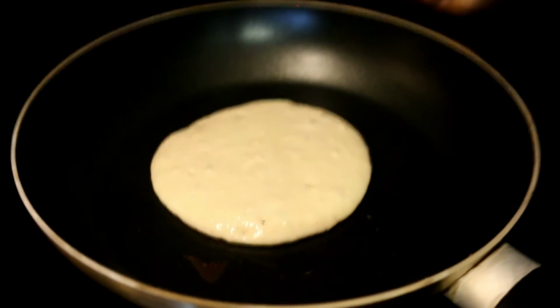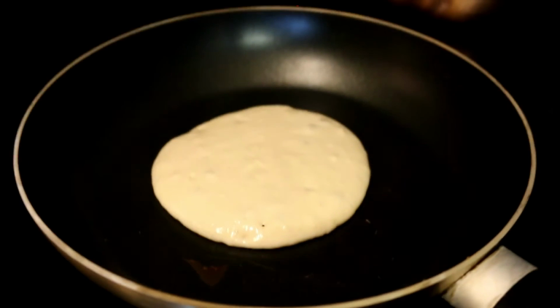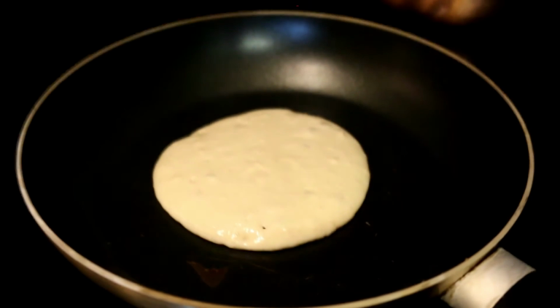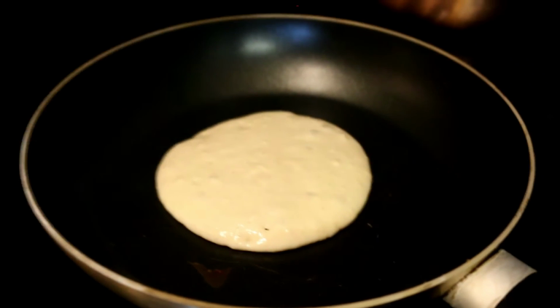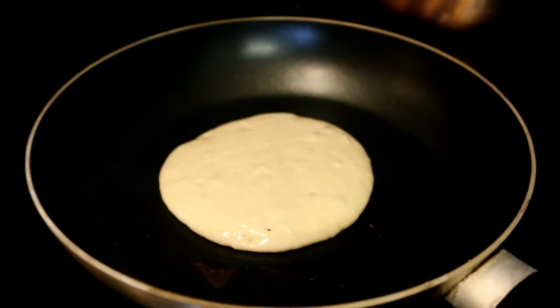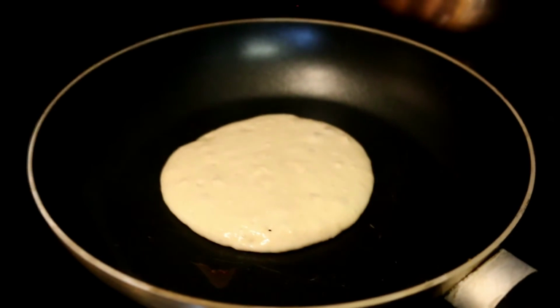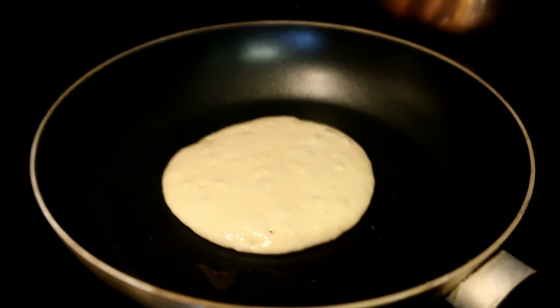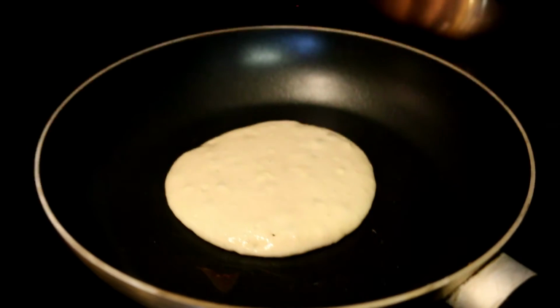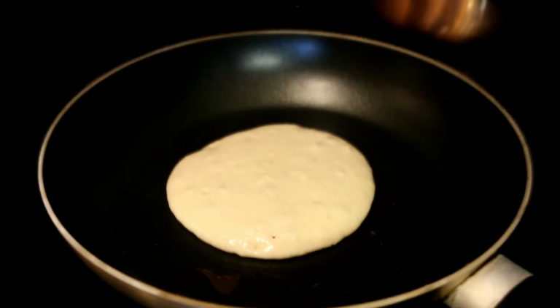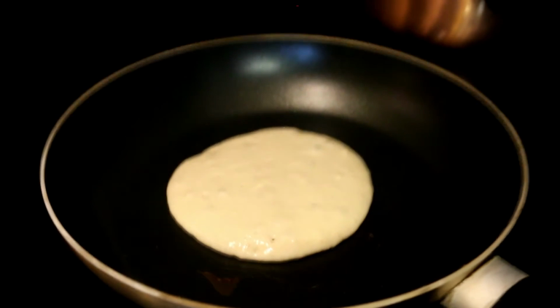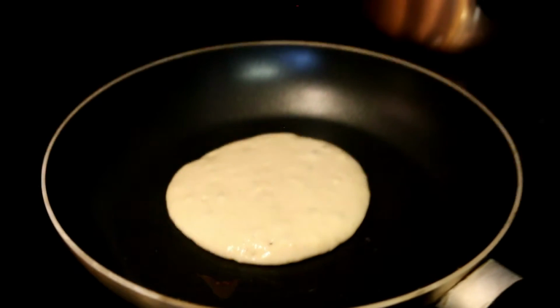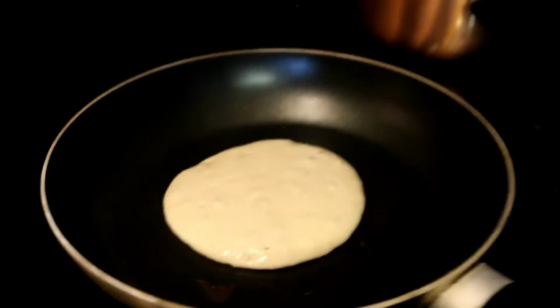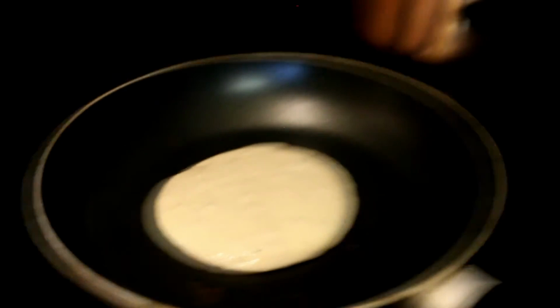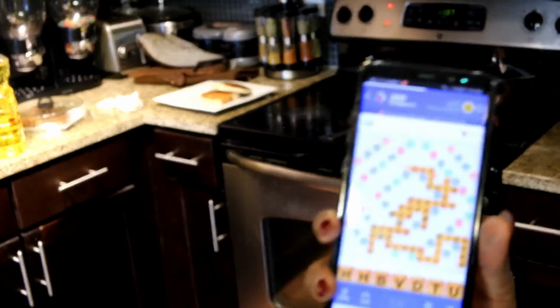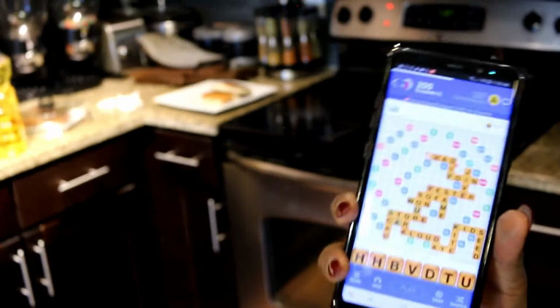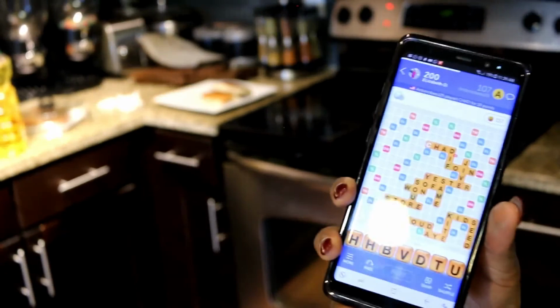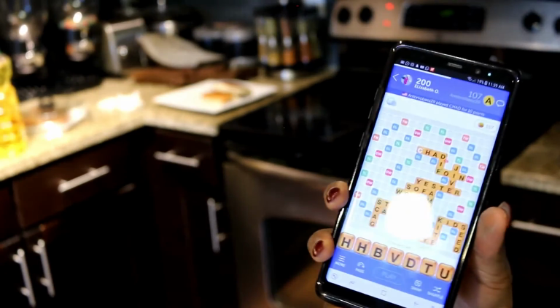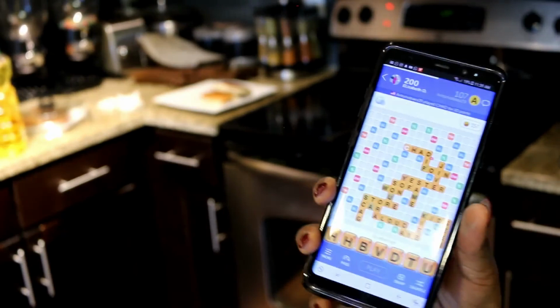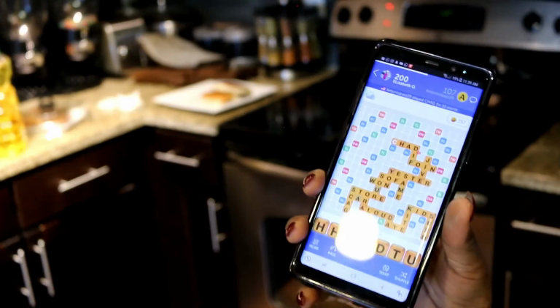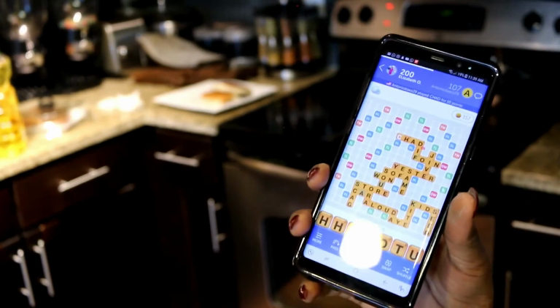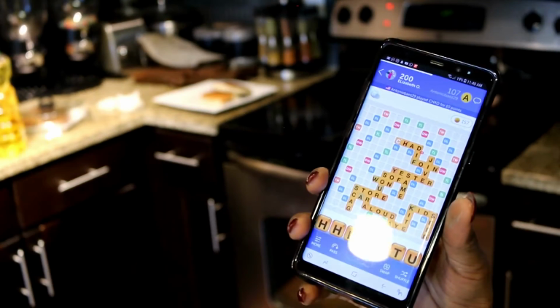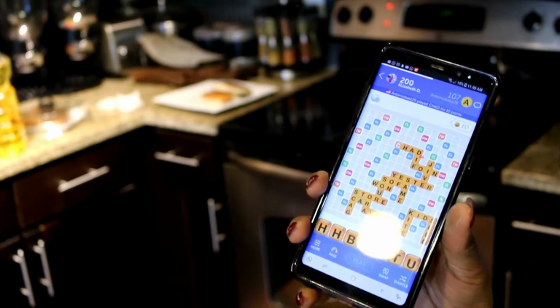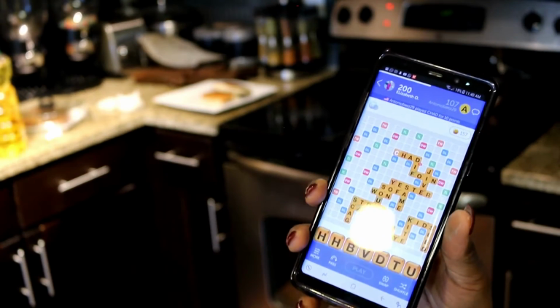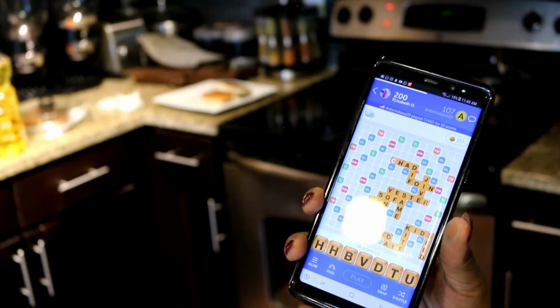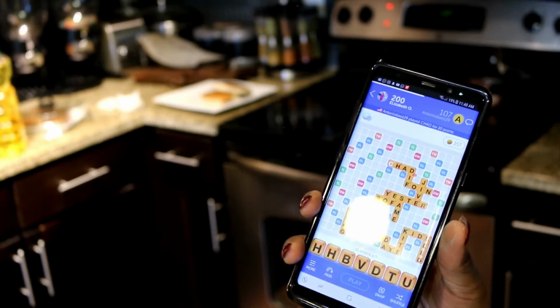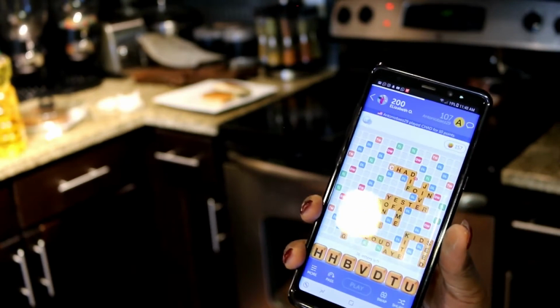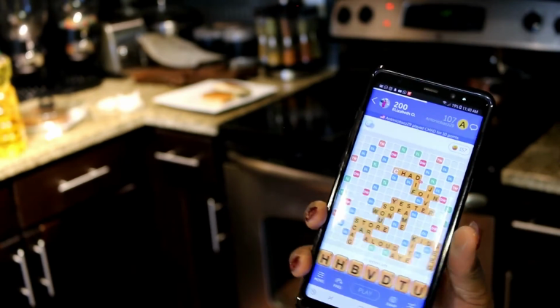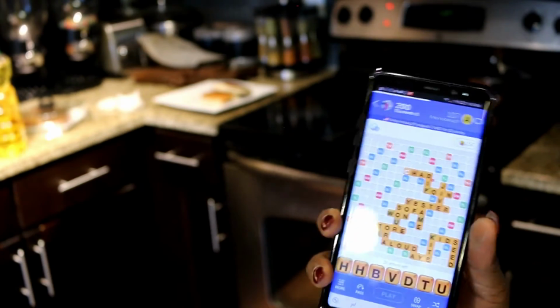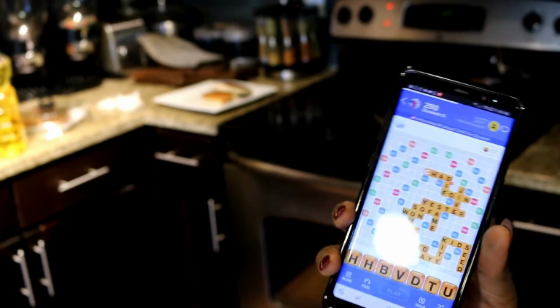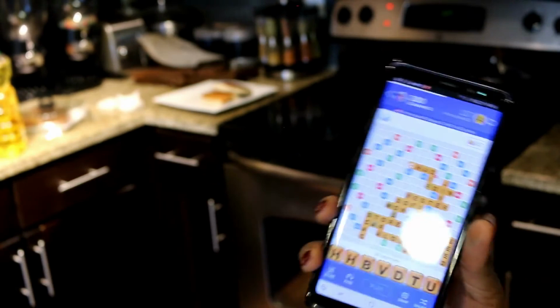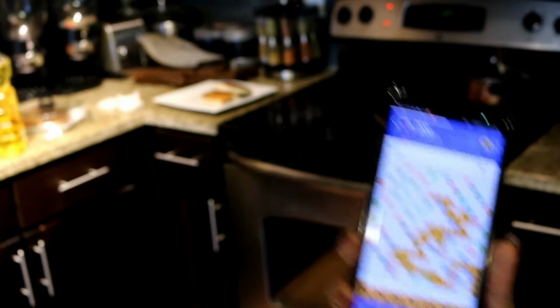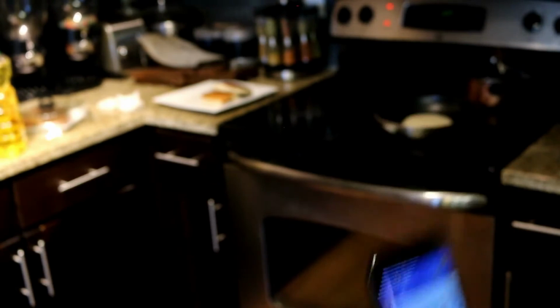Once it starts bubbling at the top, that's when you know it's time to flip your pancake over.